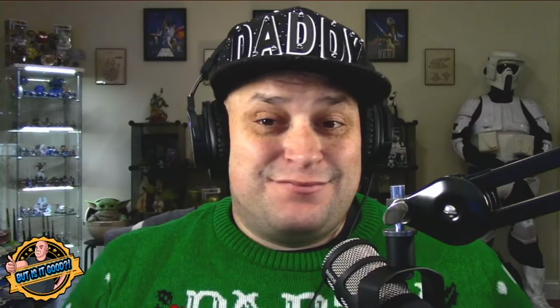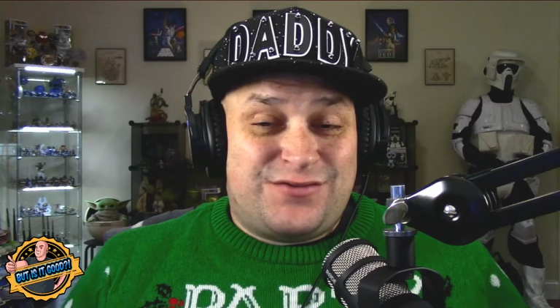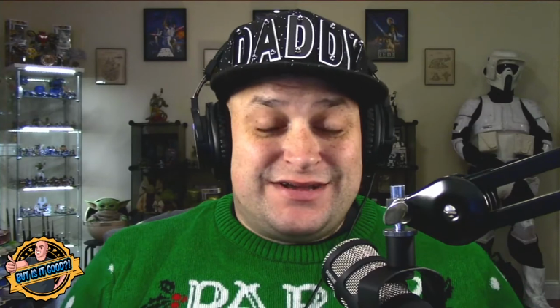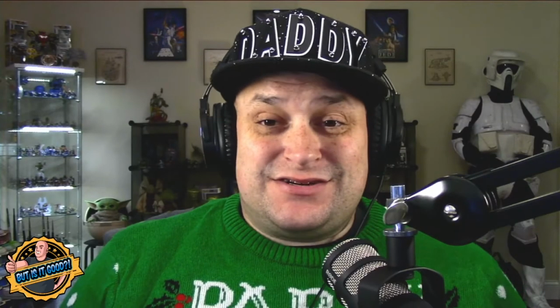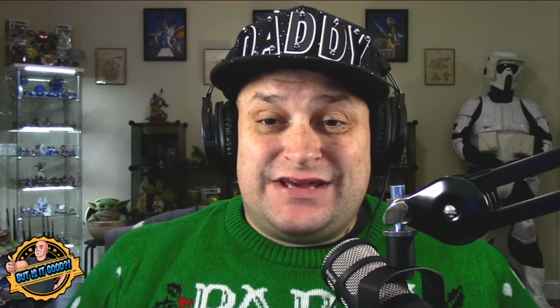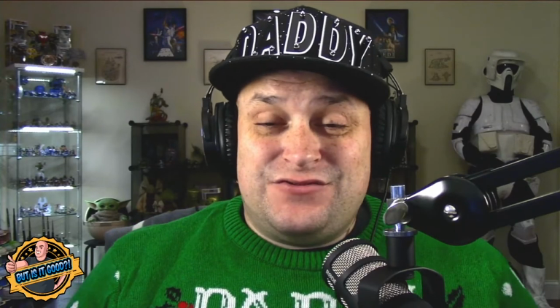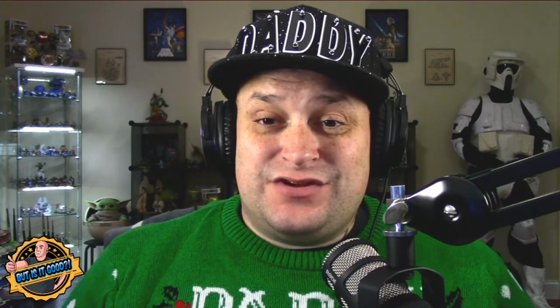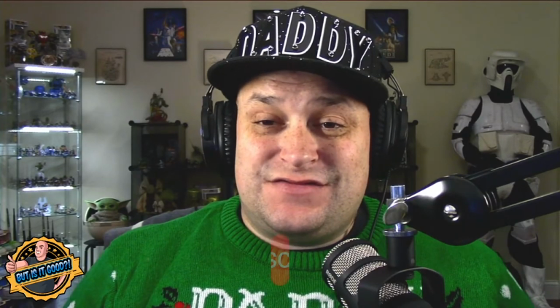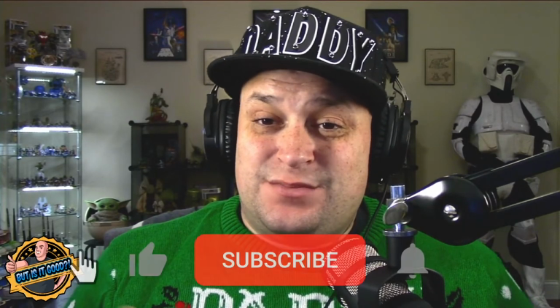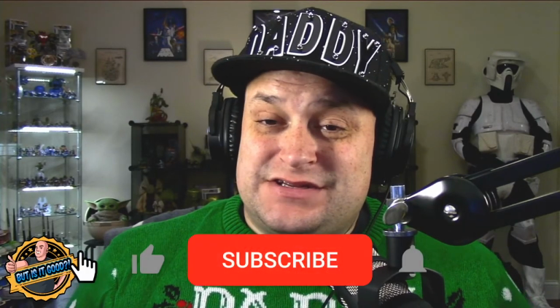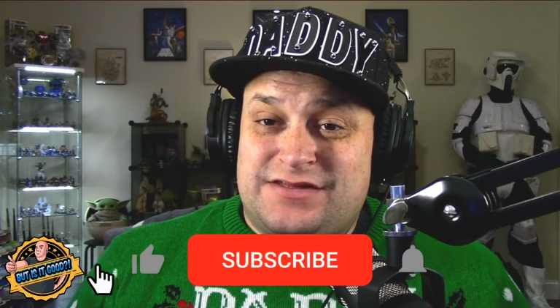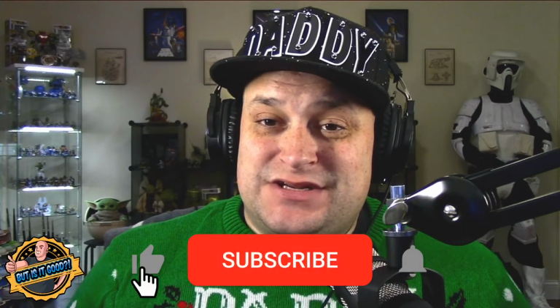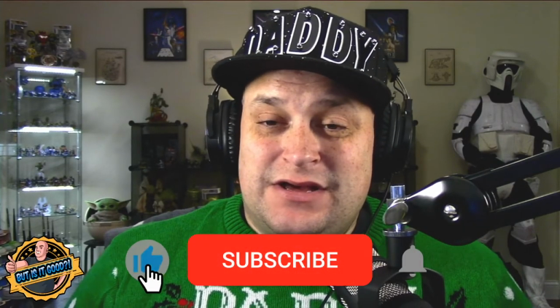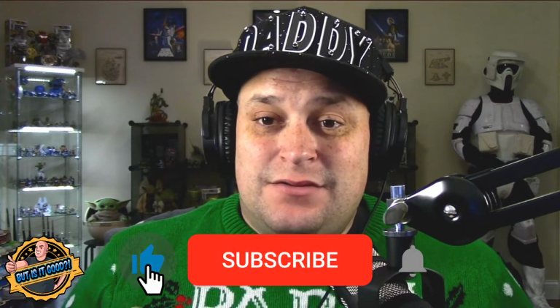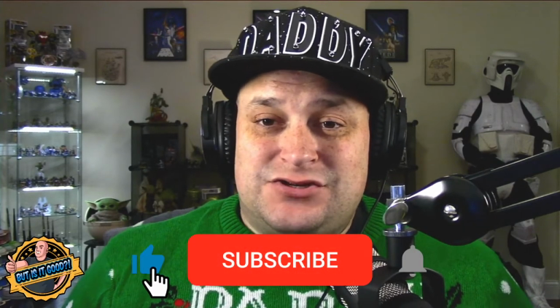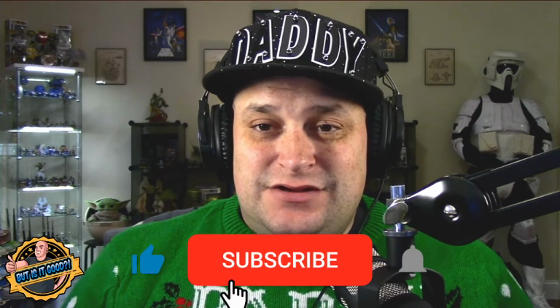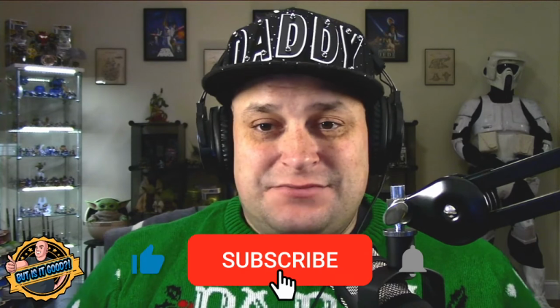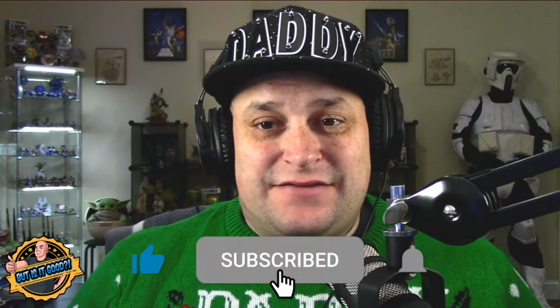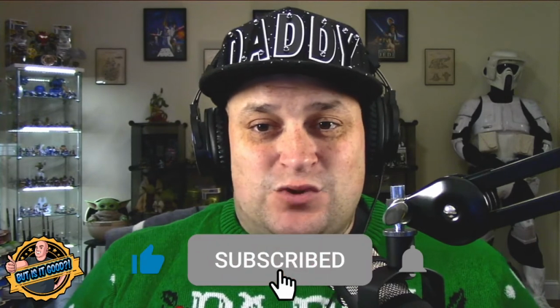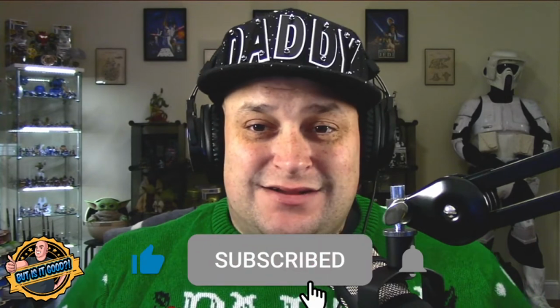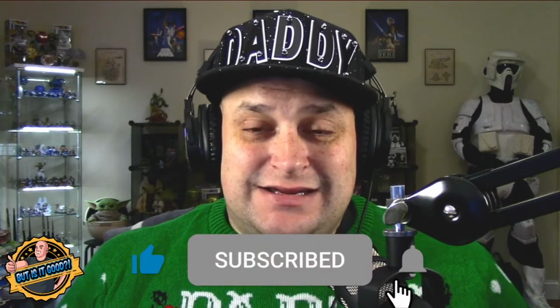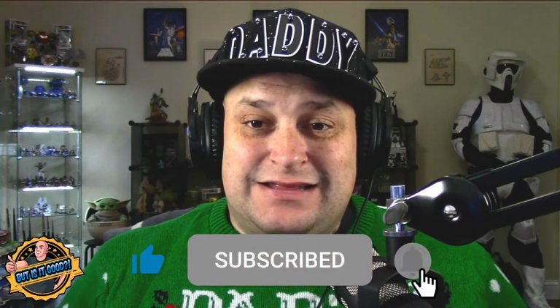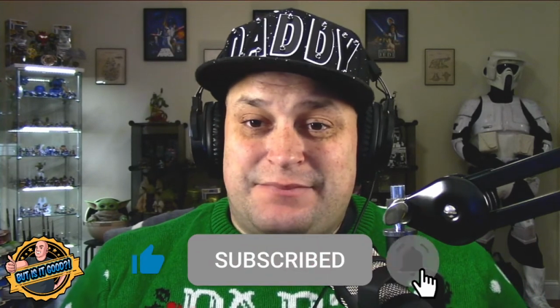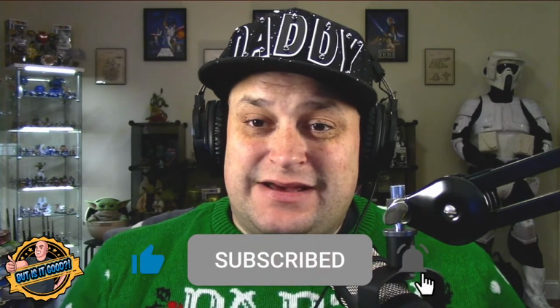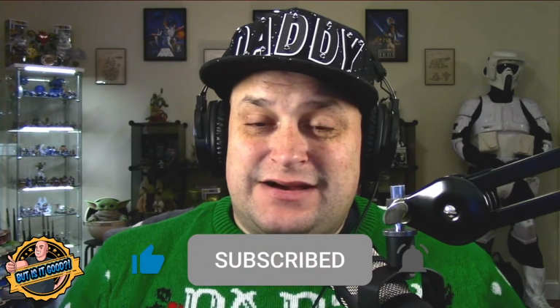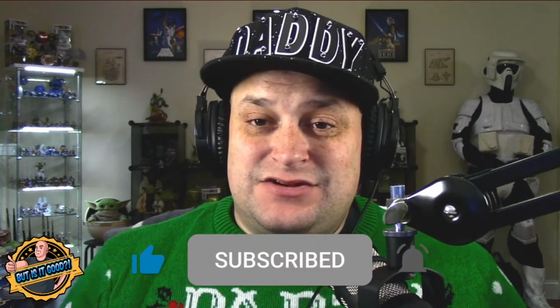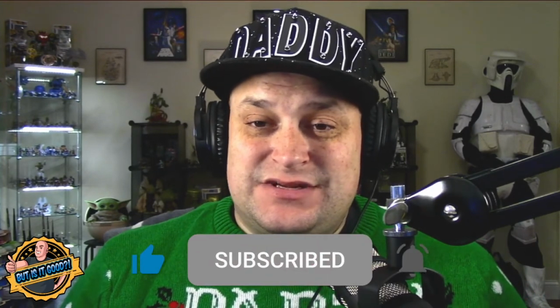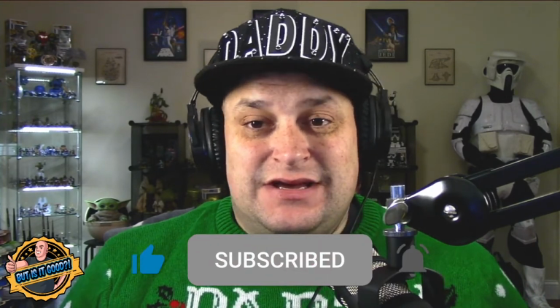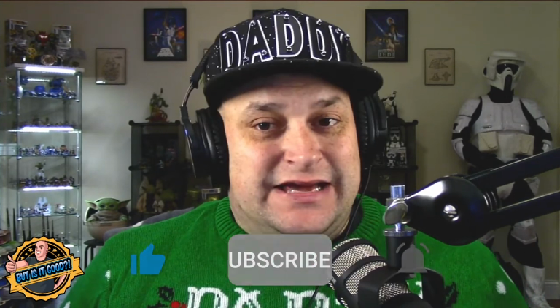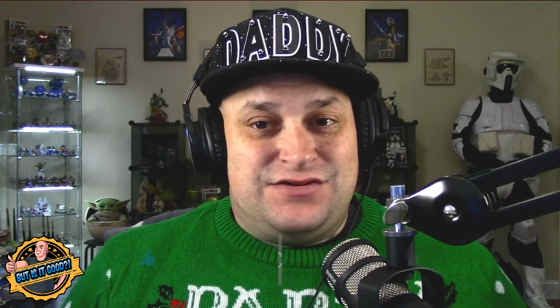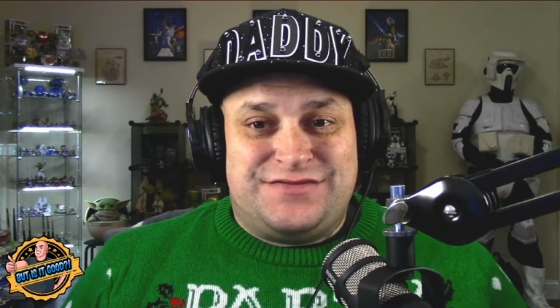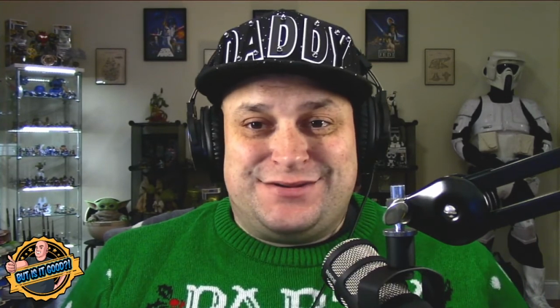Before we get started, if you enjoyed this video, please give it a thumbs up. Make sure that you subscribe for more content and hit that bell icon so you don't miss any future videos.